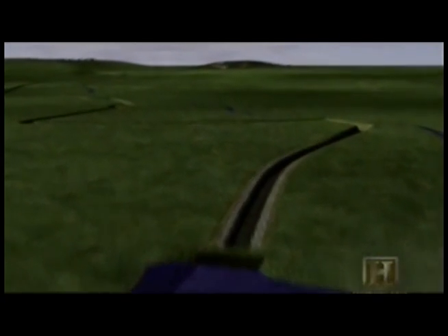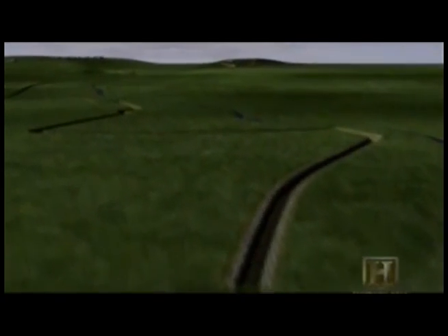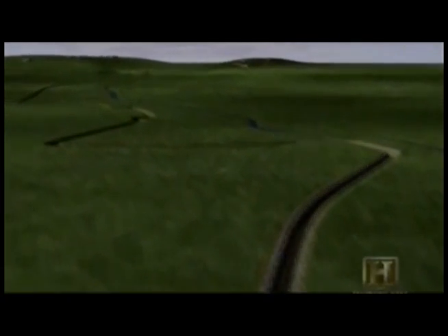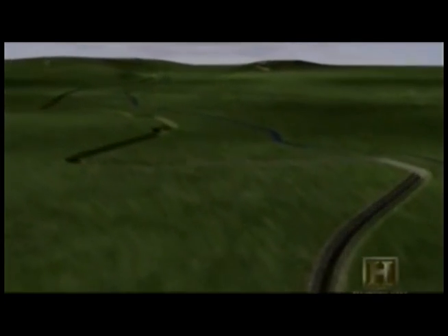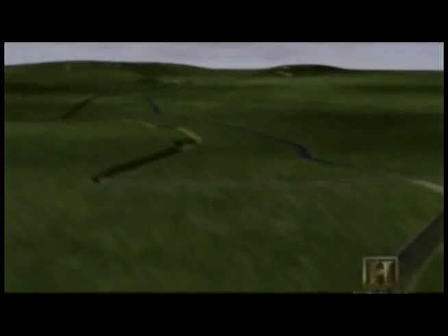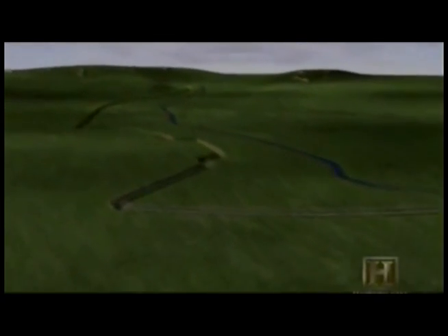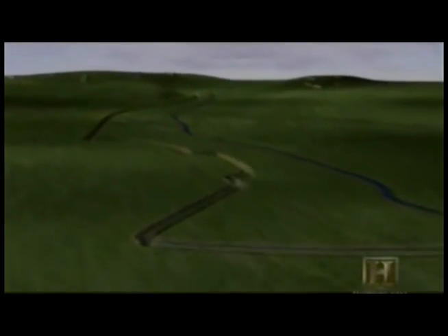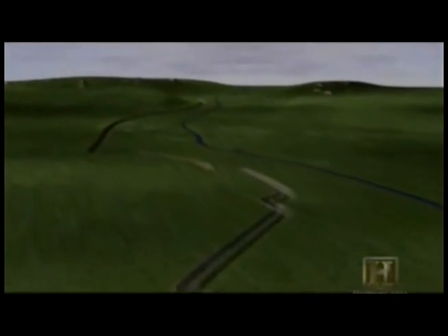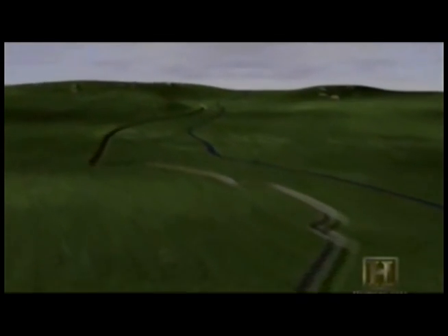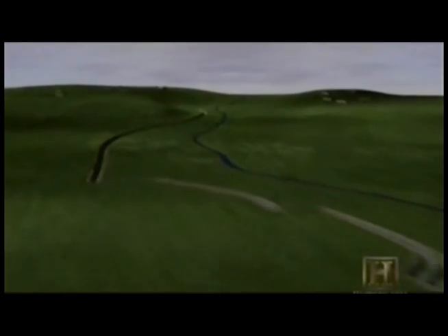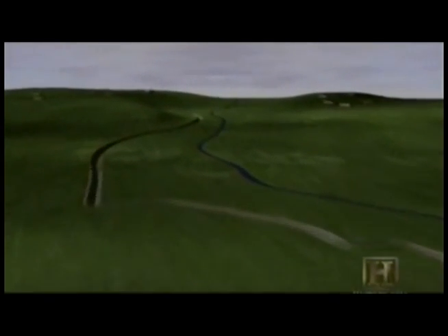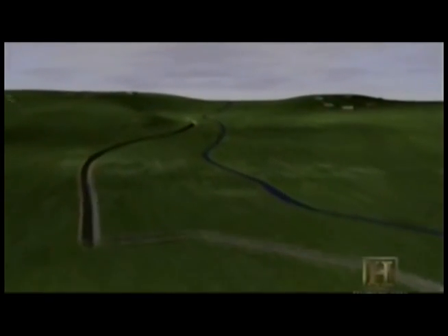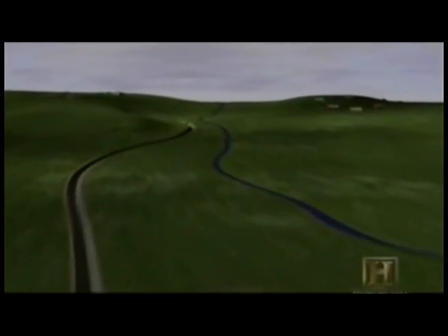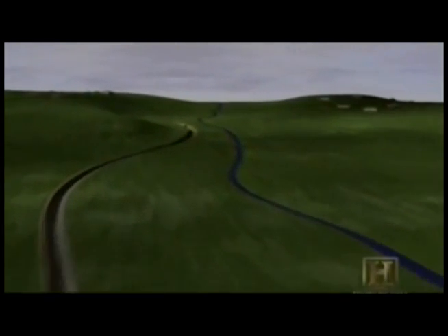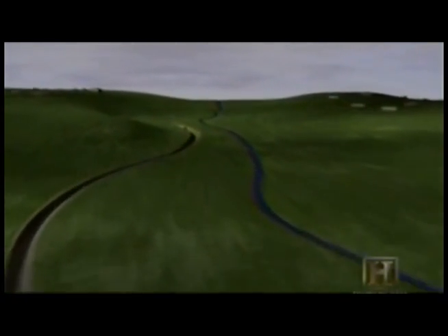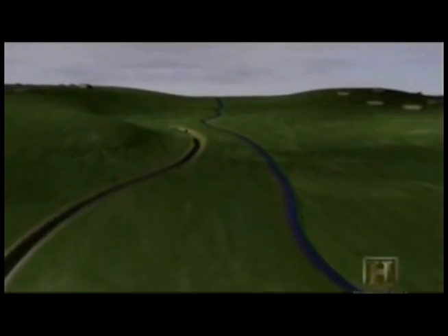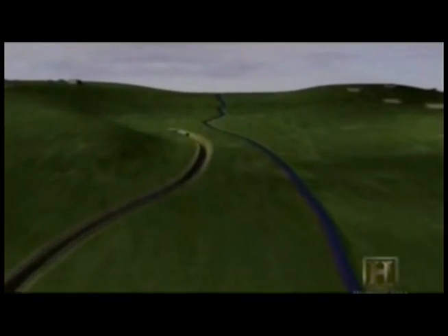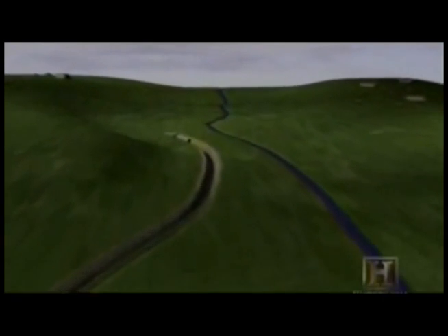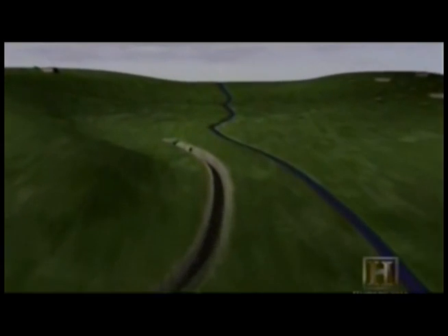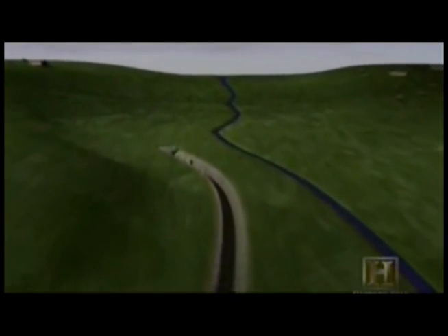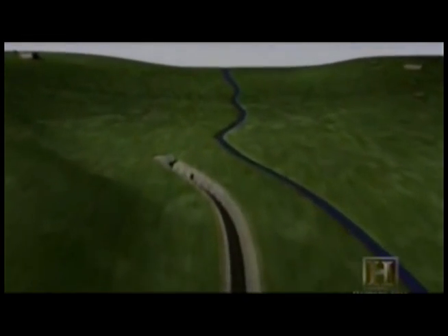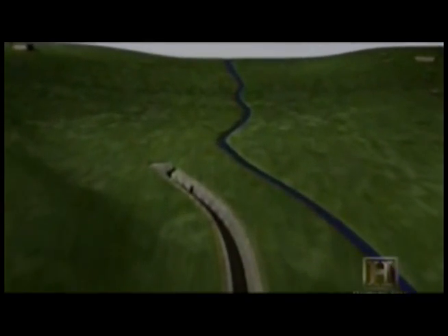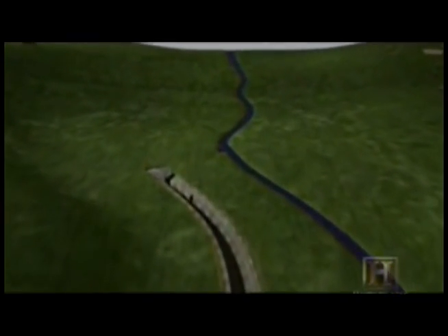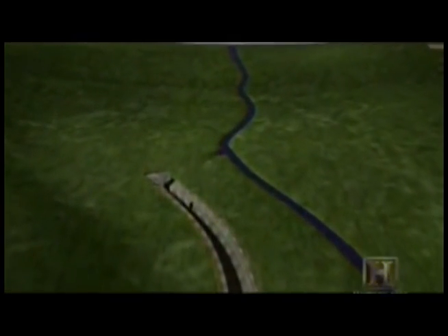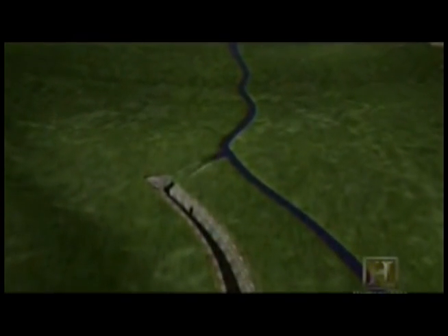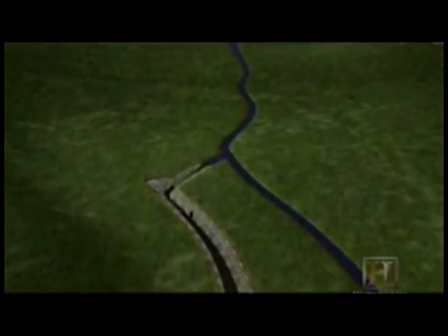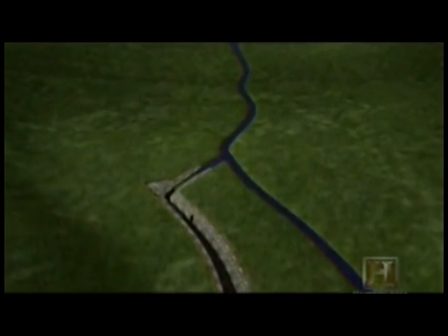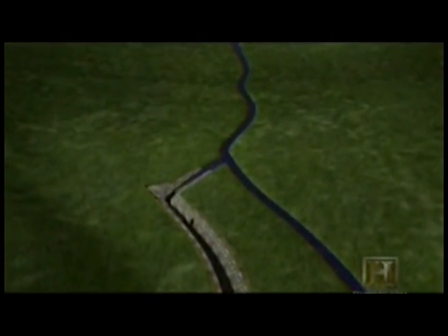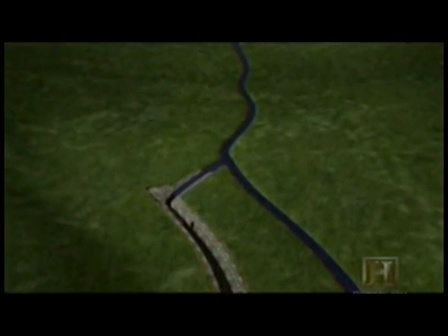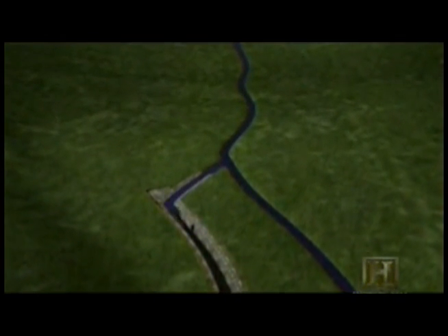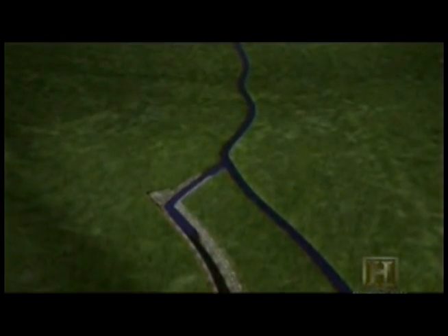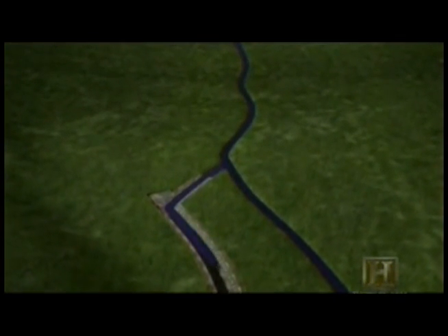Large stones were fitted together to channel the stream, and finally the water was released through the channel, creating the Cloaca Maxima.